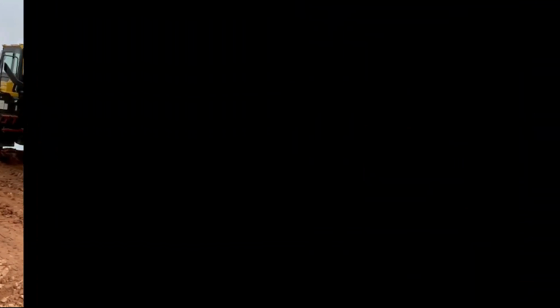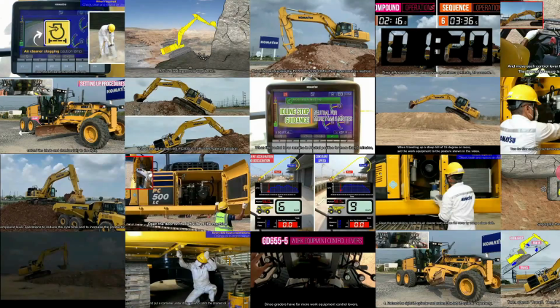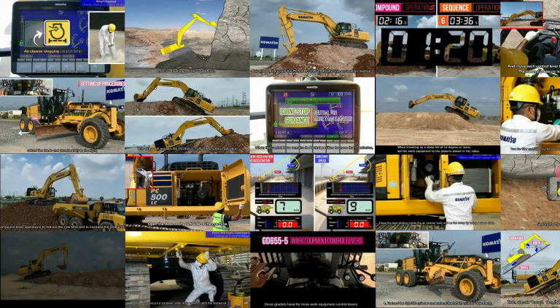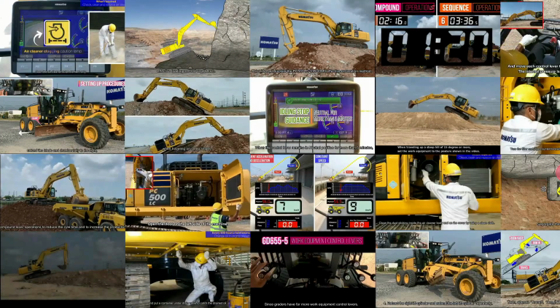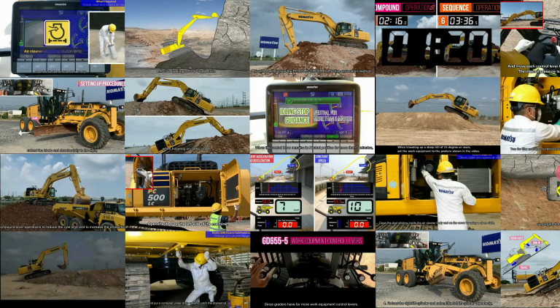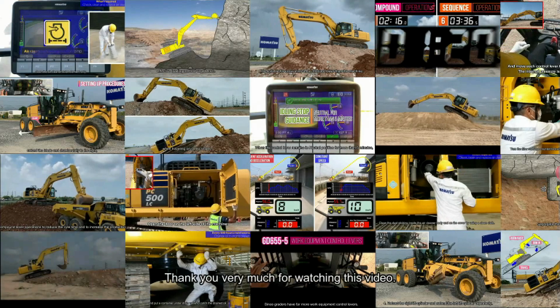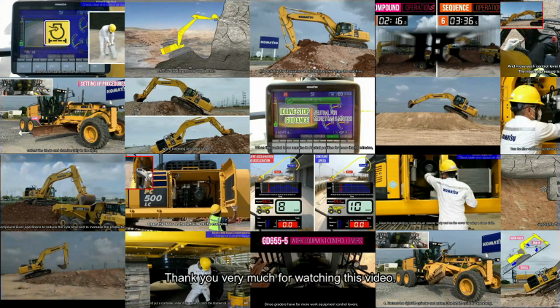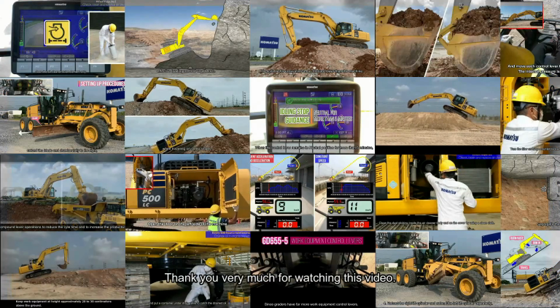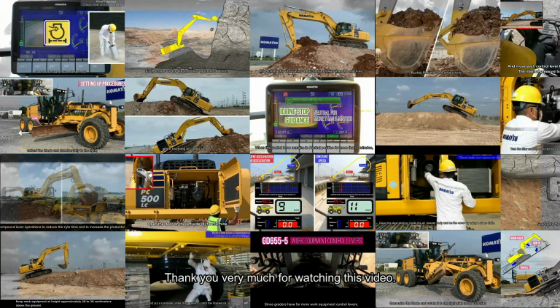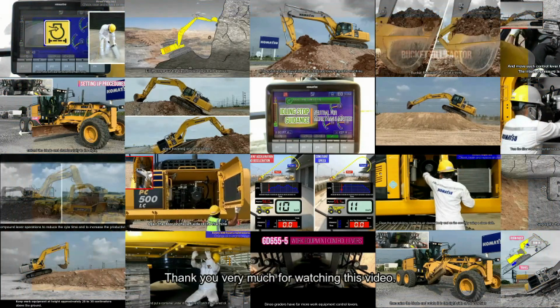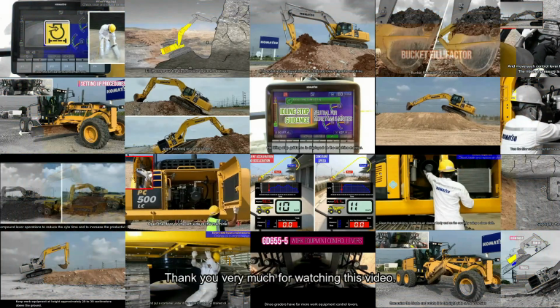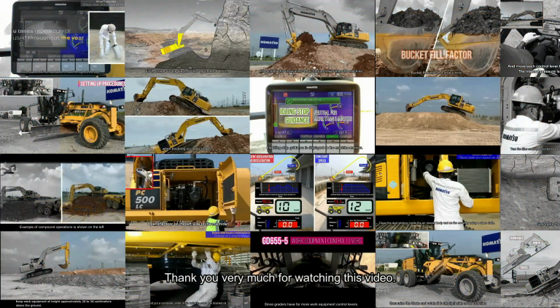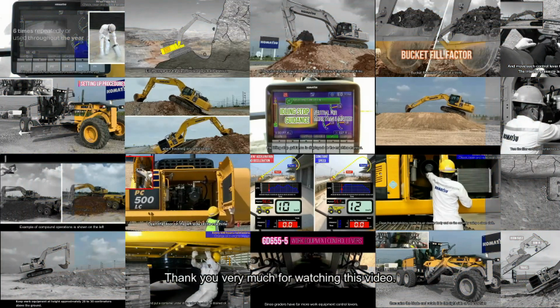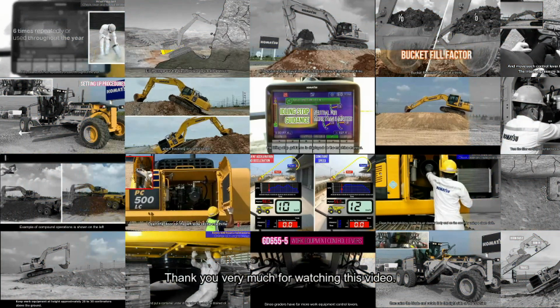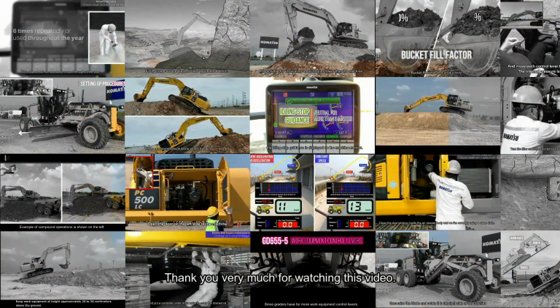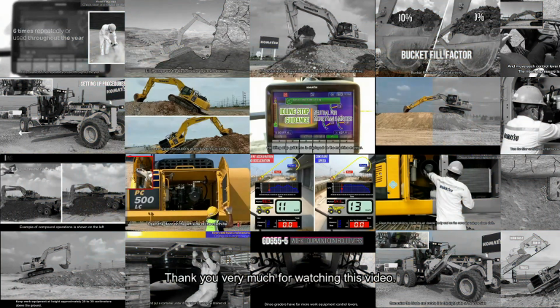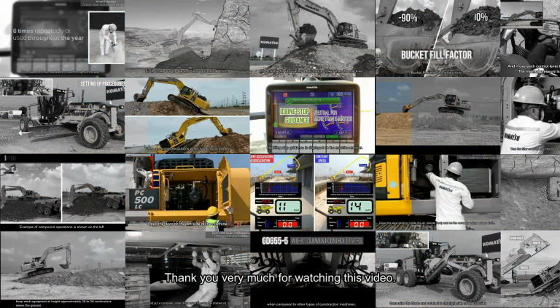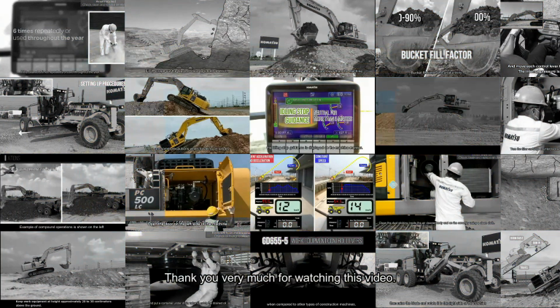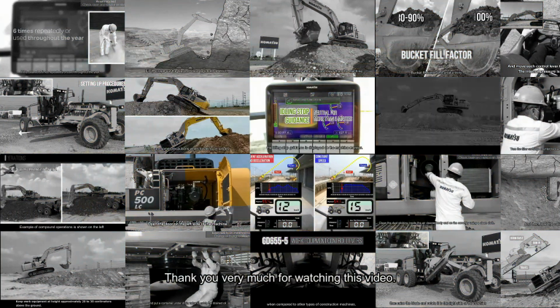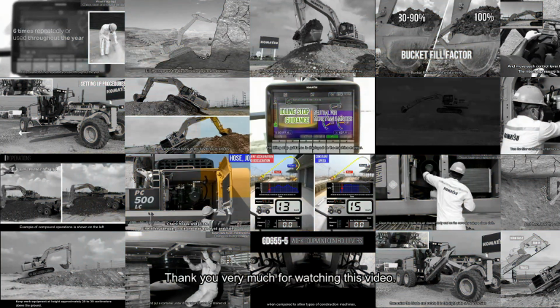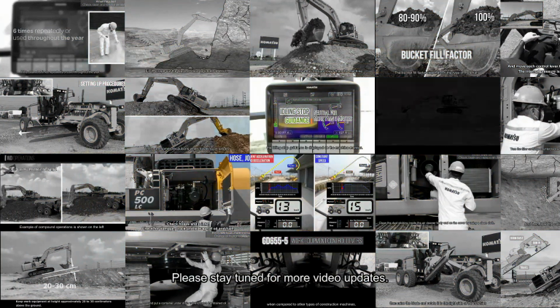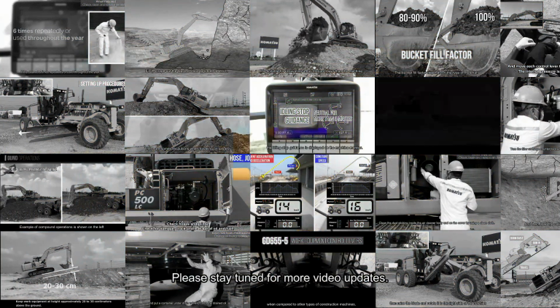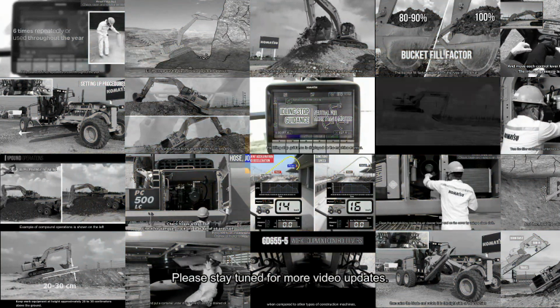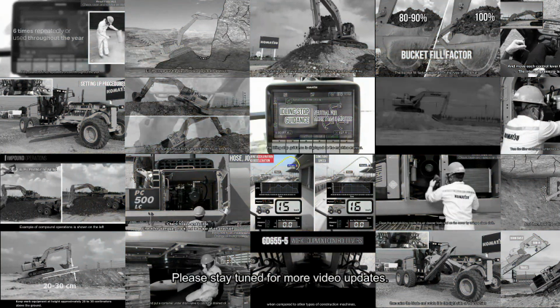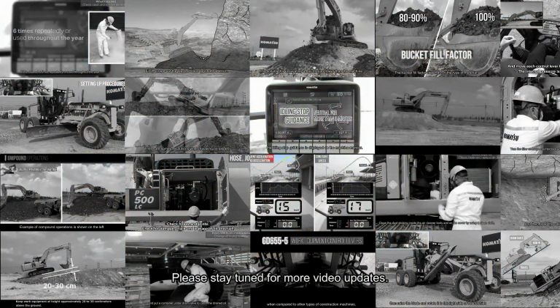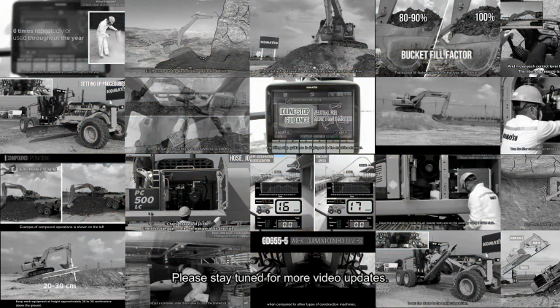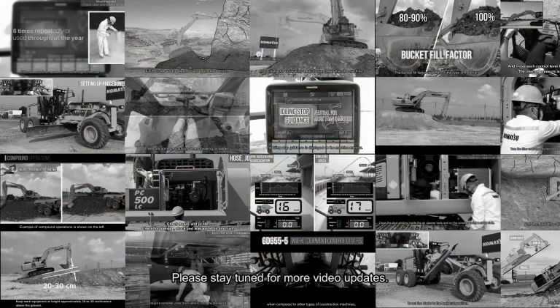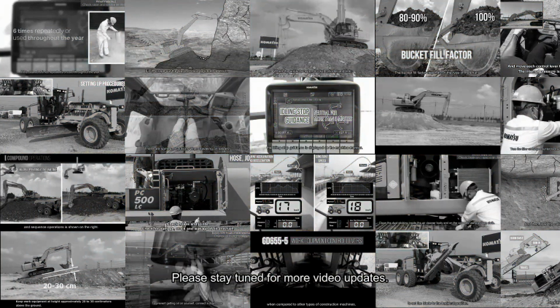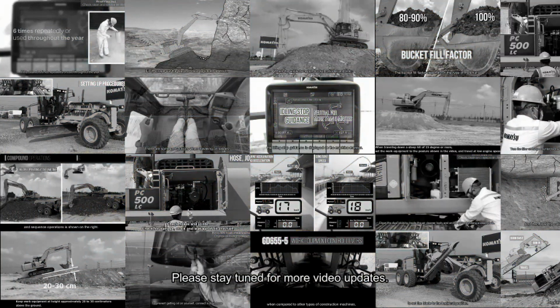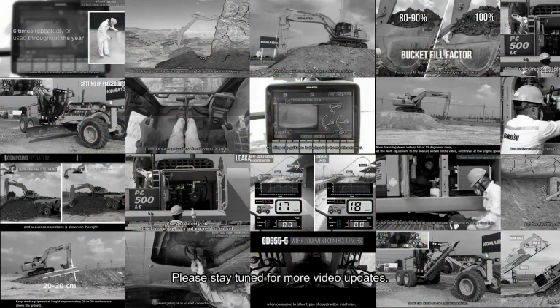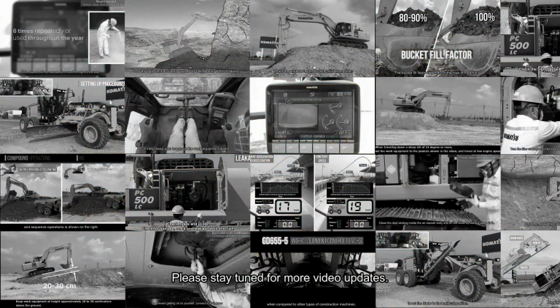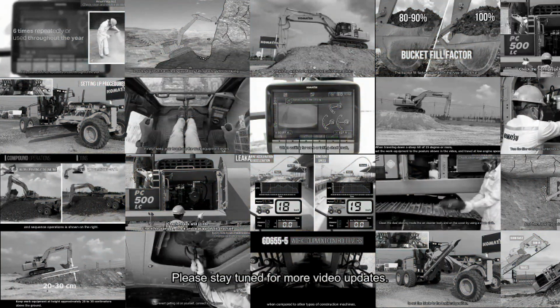Thank you very much for watching this video. Please stay tuned for more video updates.